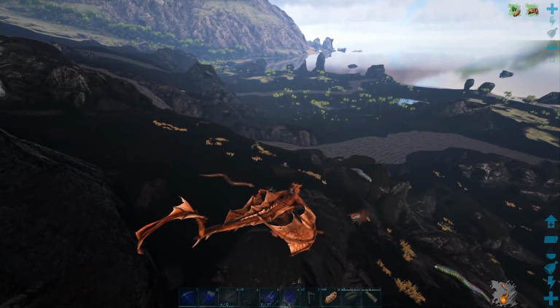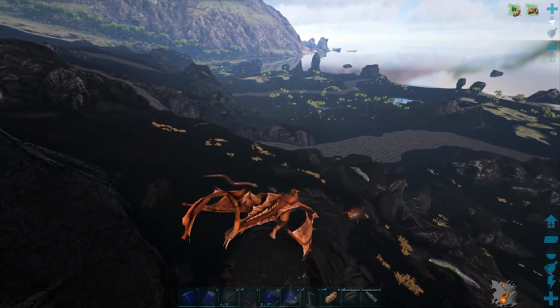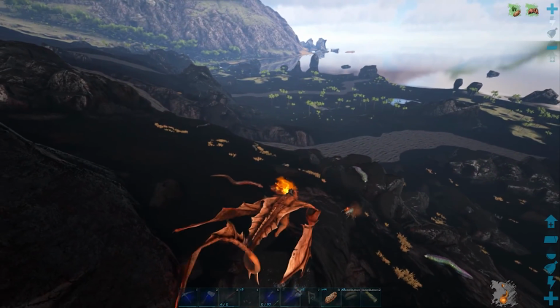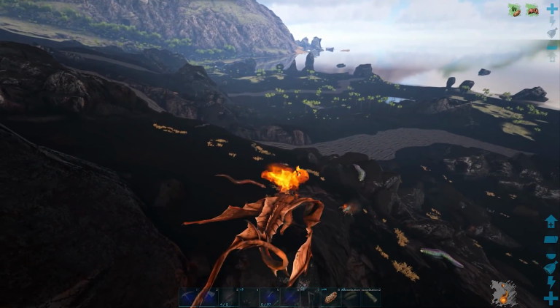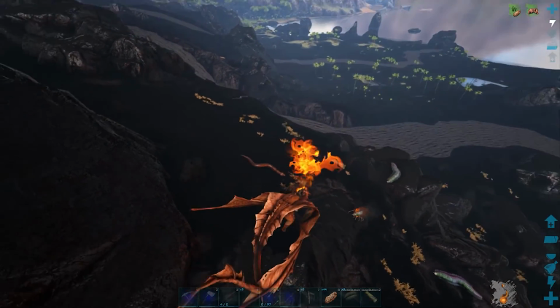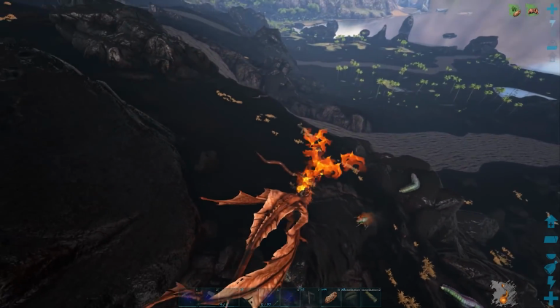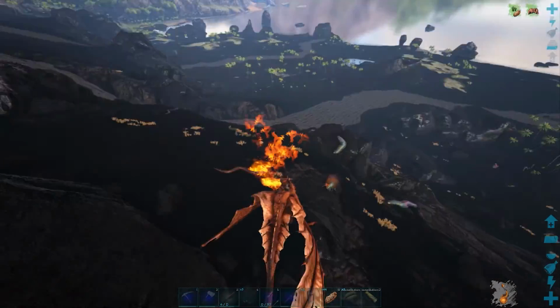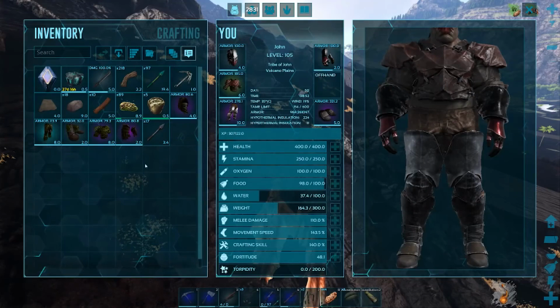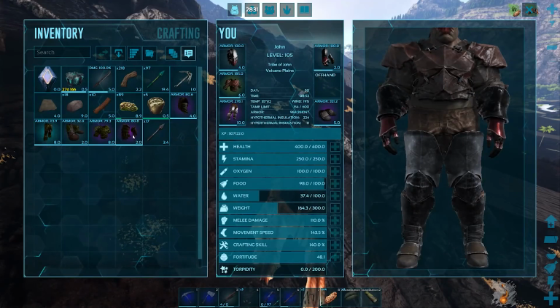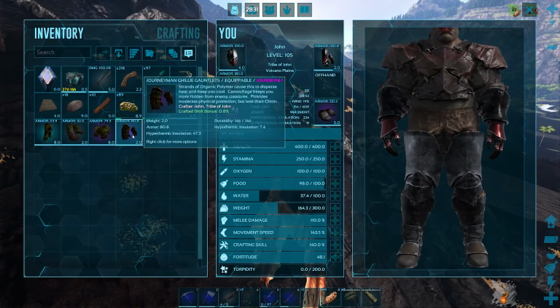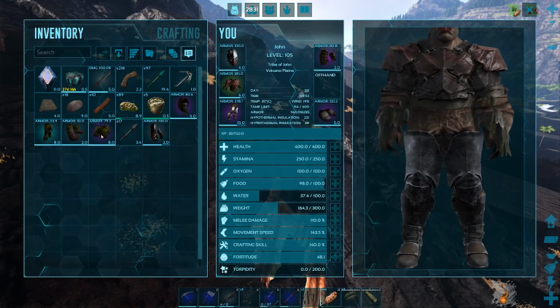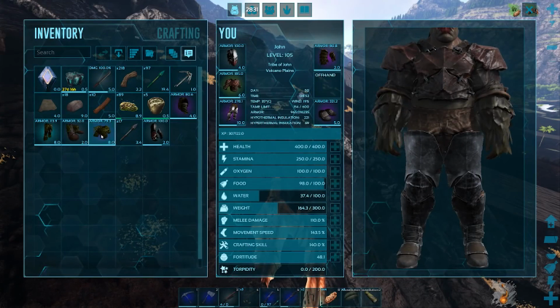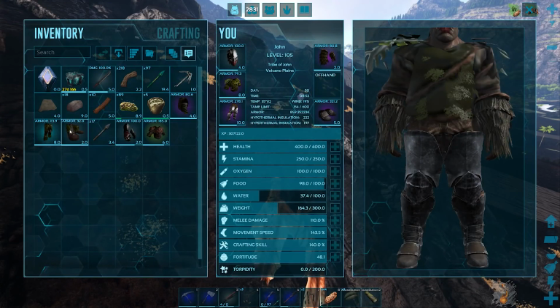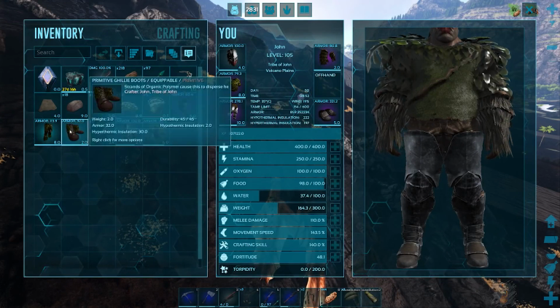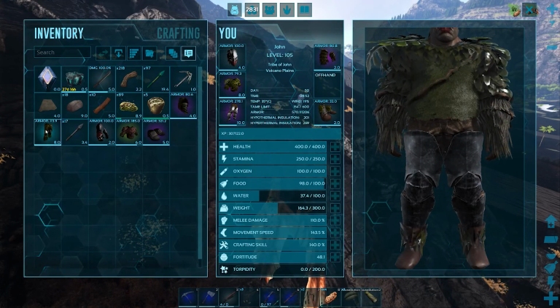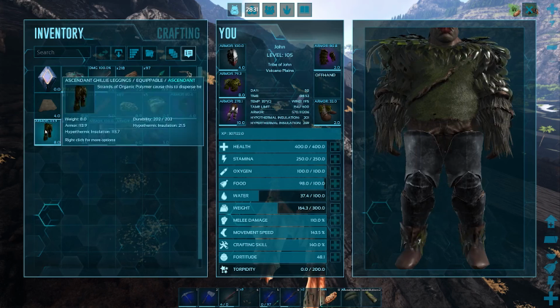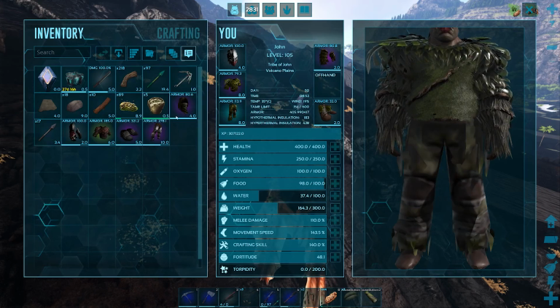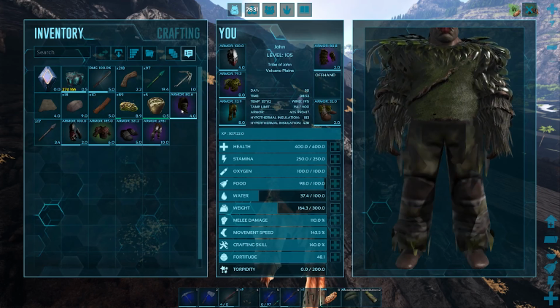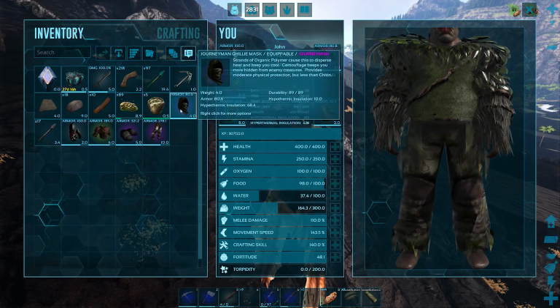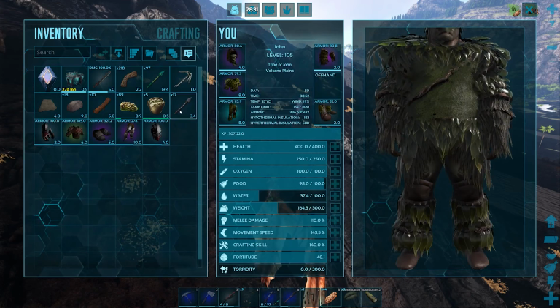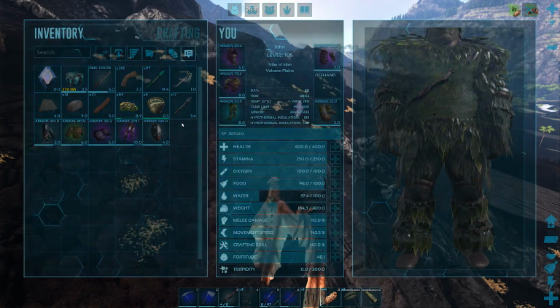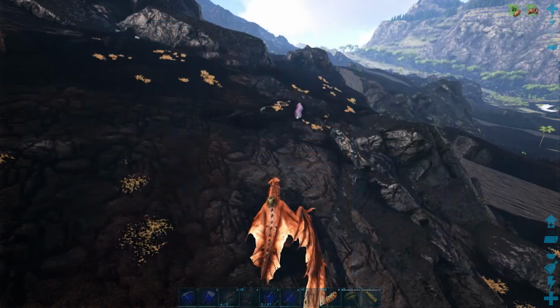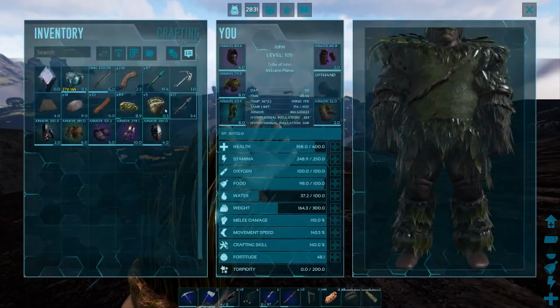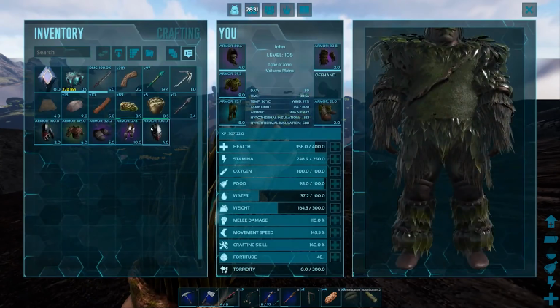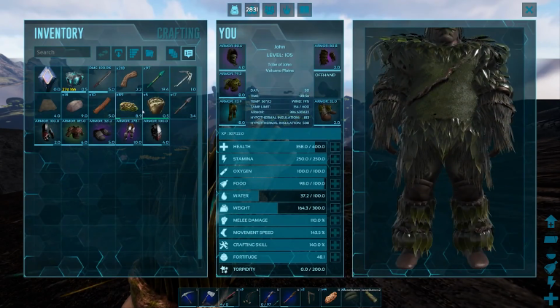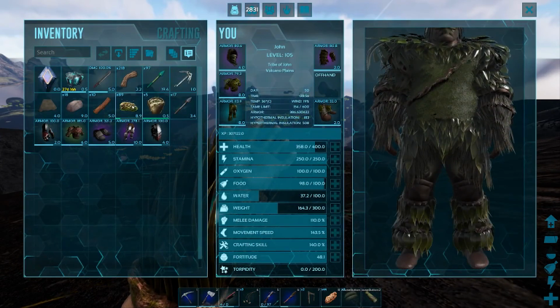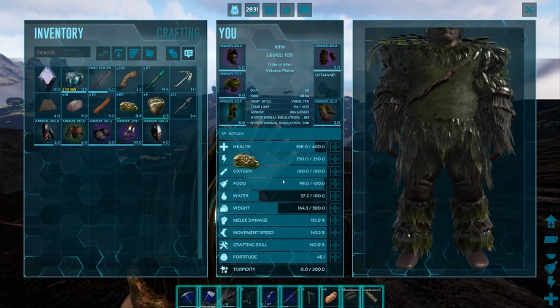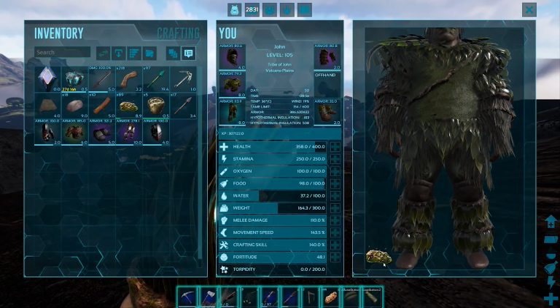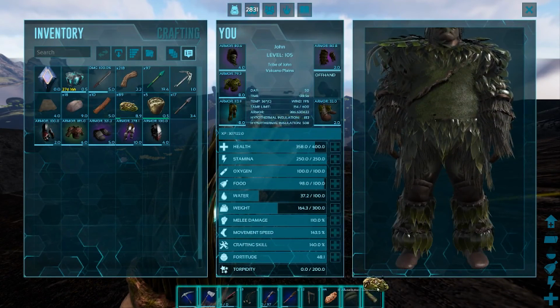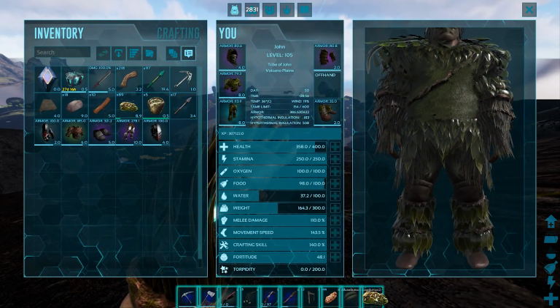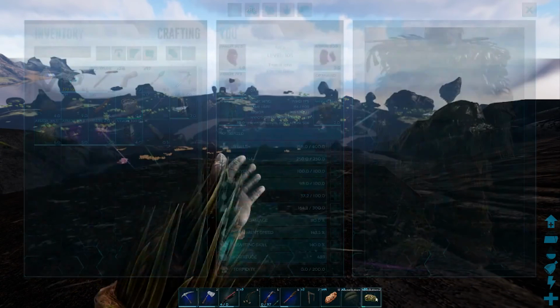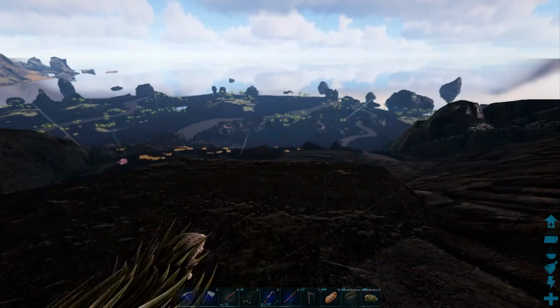If you have any made, you can use Broth of Enlightenment. If not, you can use spoiled meat — it'll just take you a little bit longer. Drag it to the last slot of your hotbar.